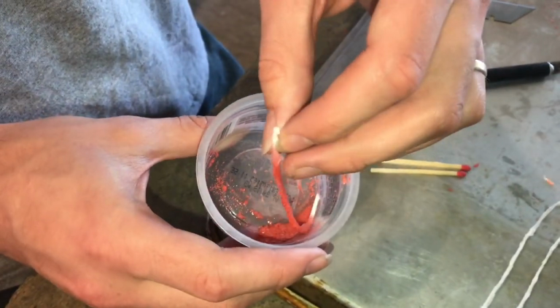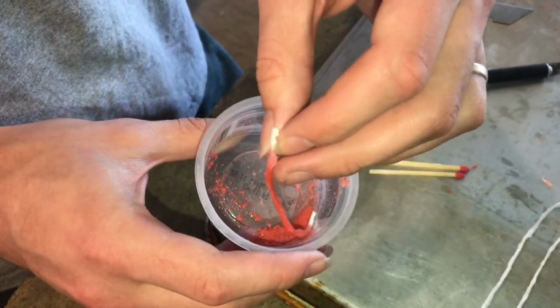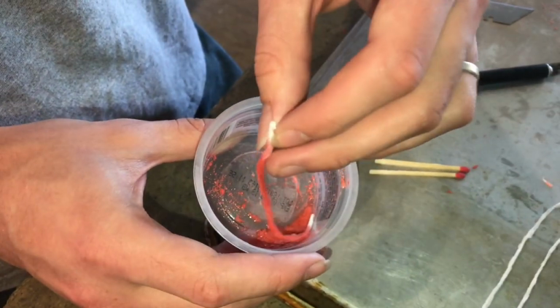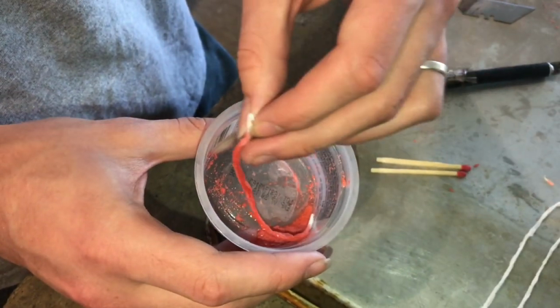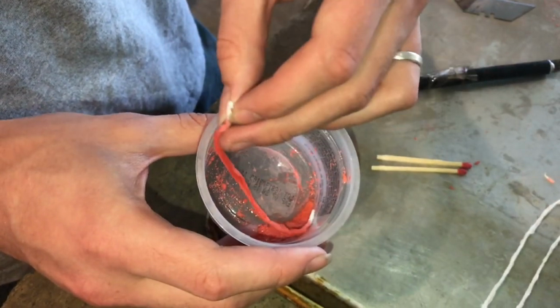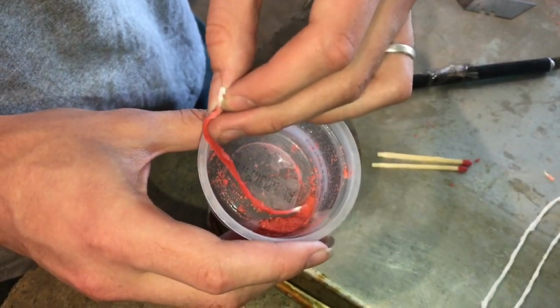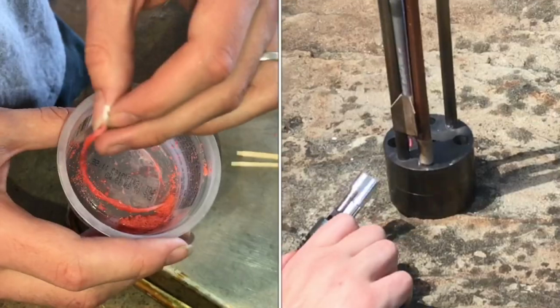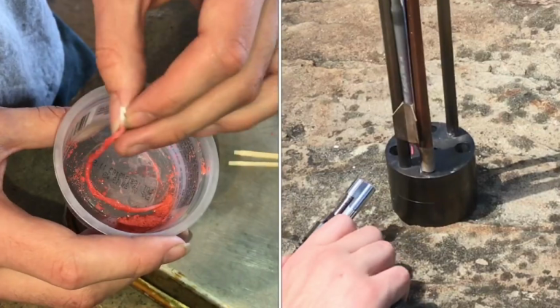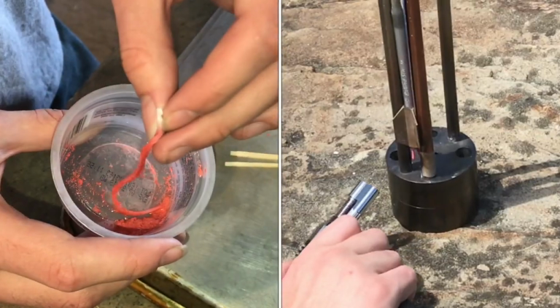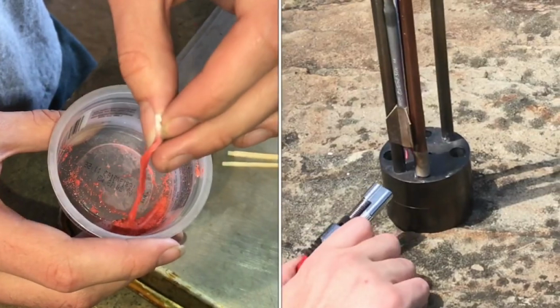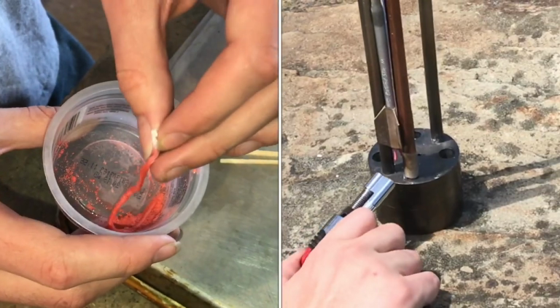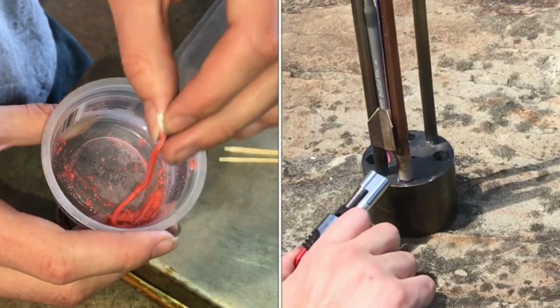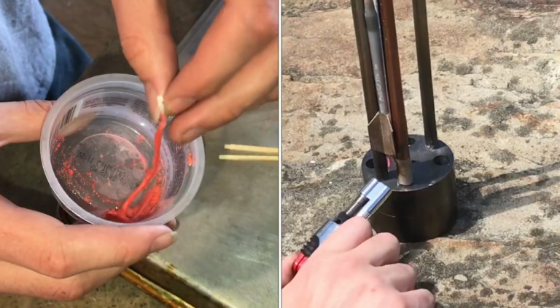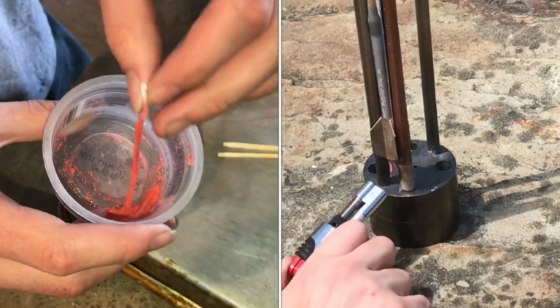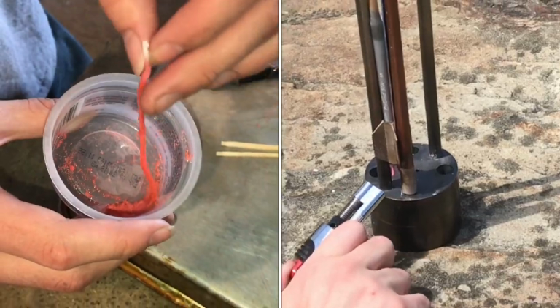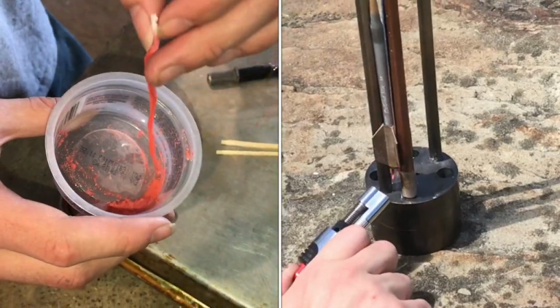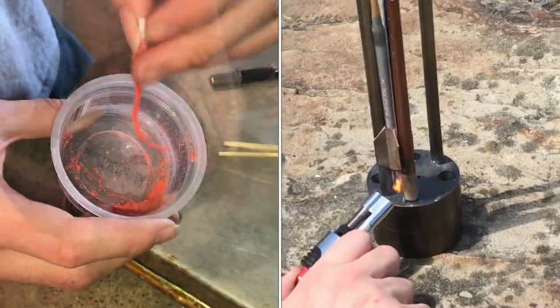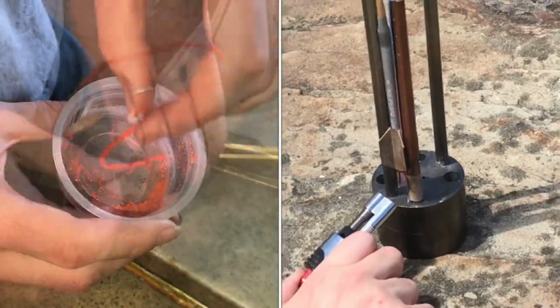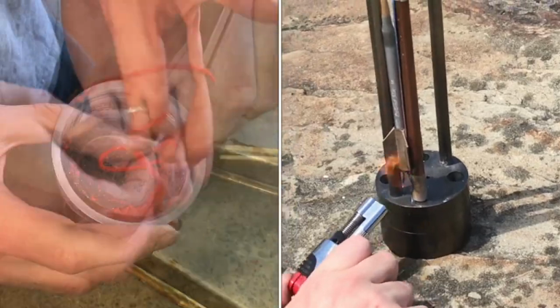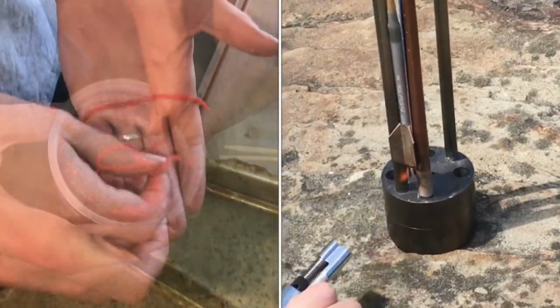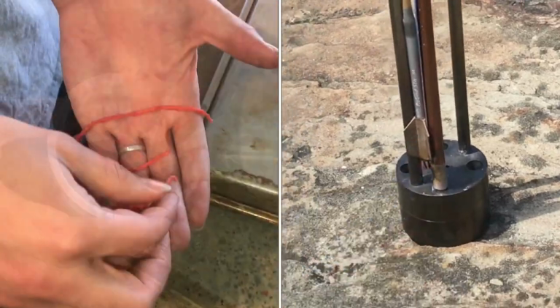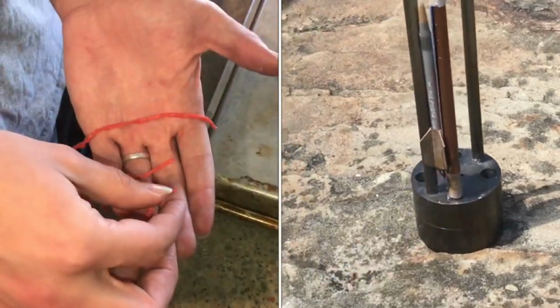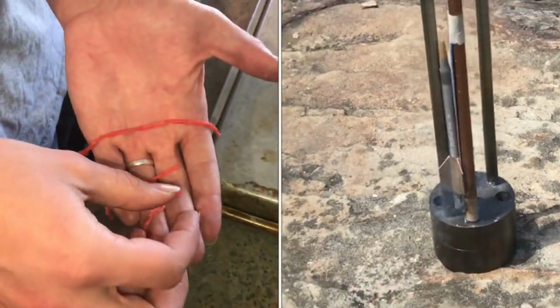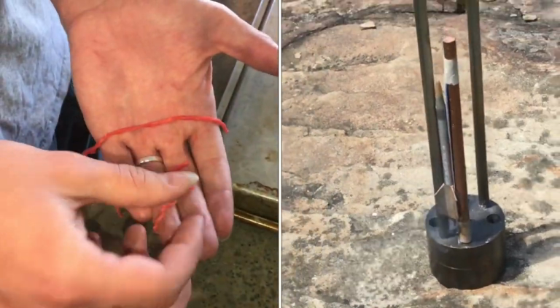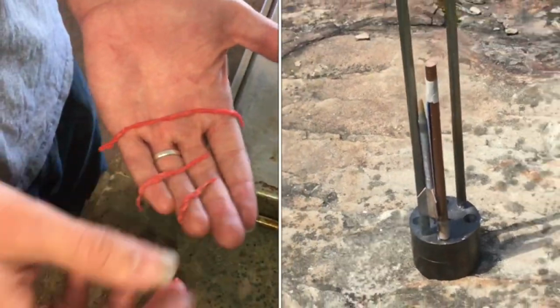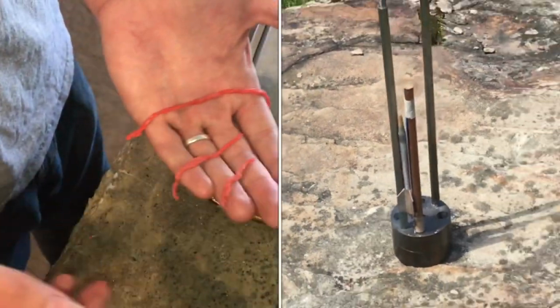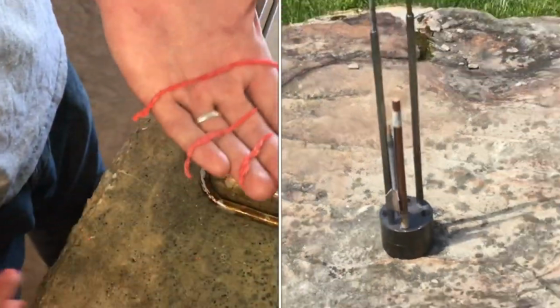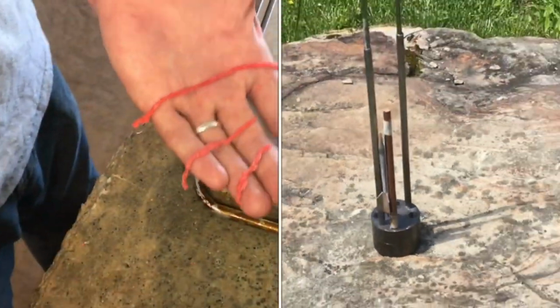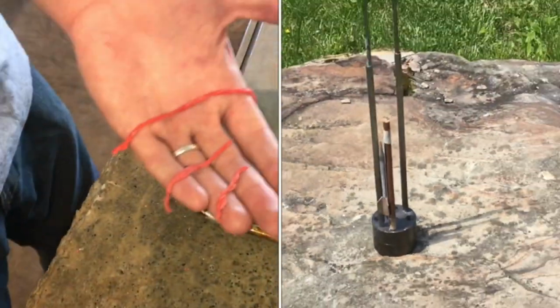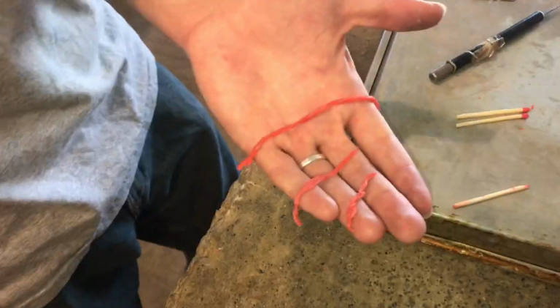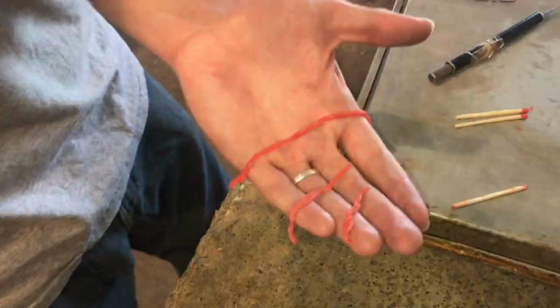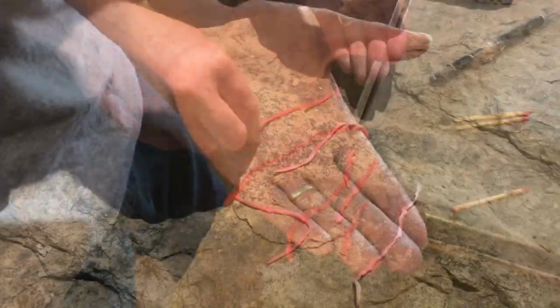We'll want to dry them after they're all saturated and then they'll be ready to light. I'll just put them out in the sun to dry.